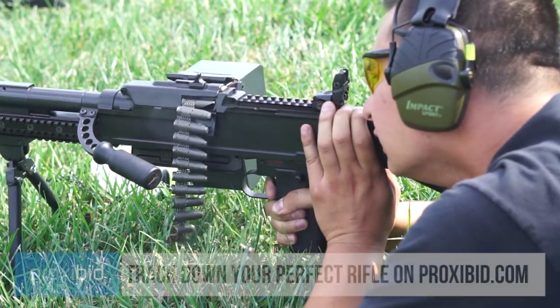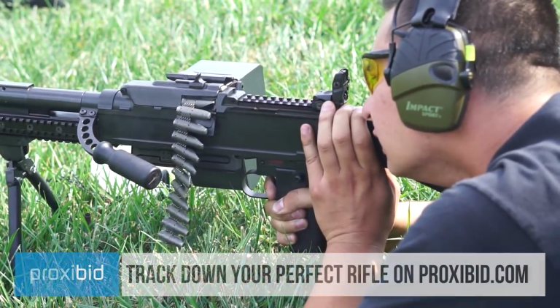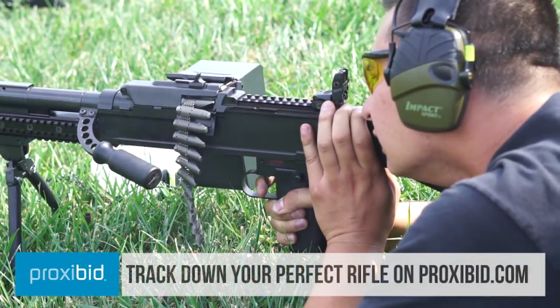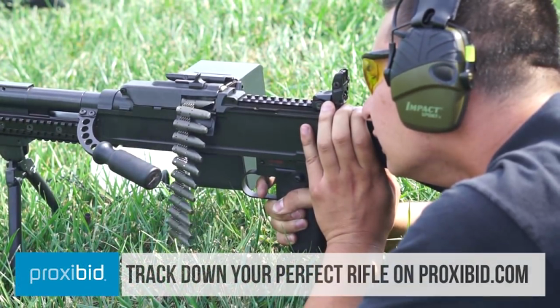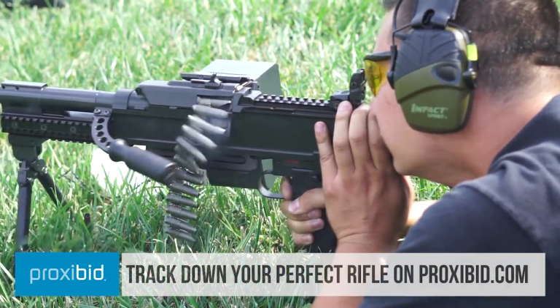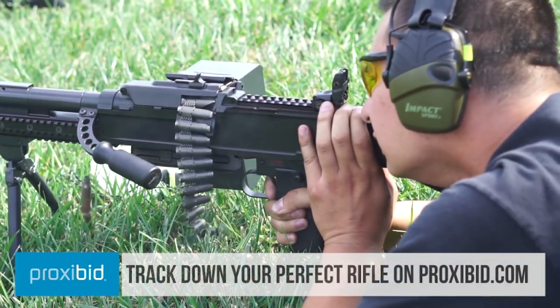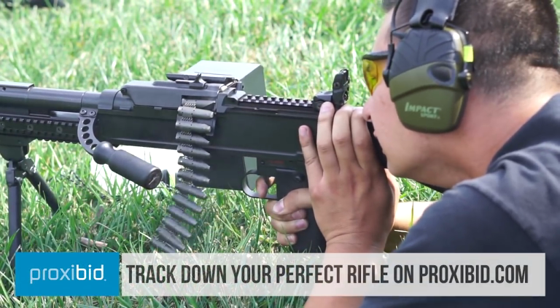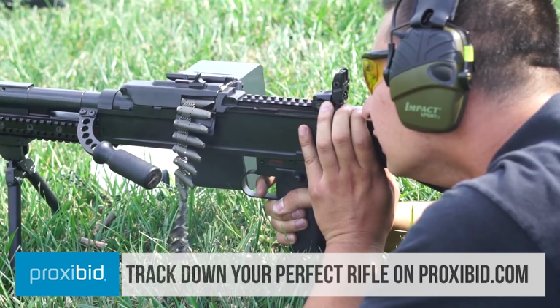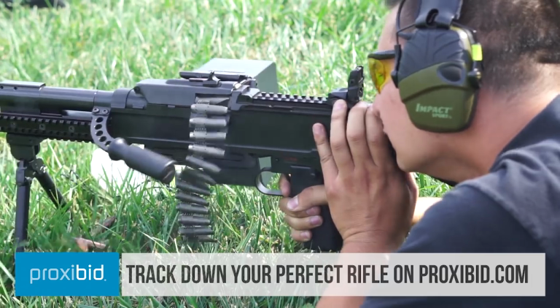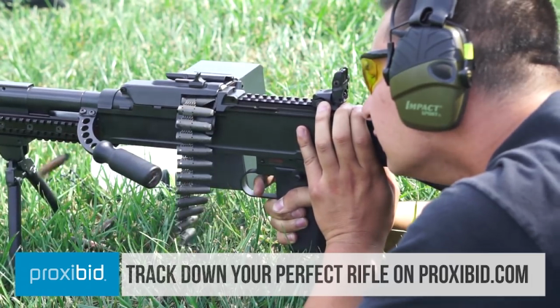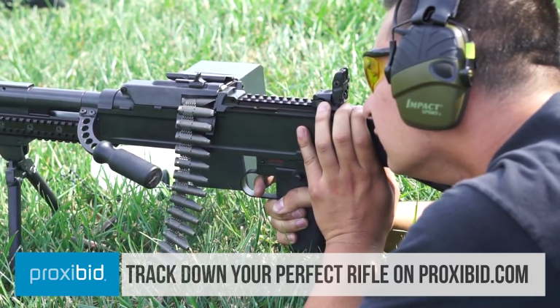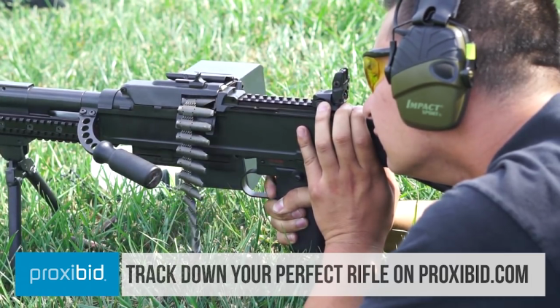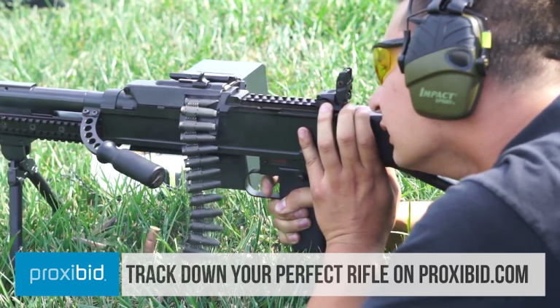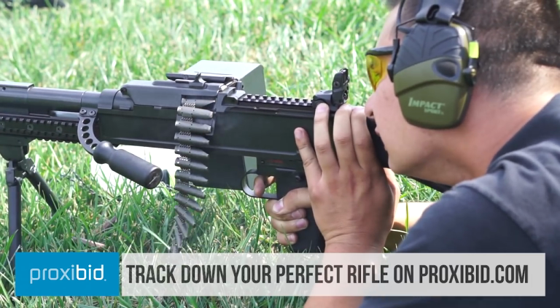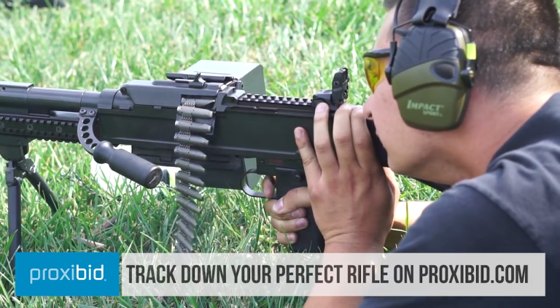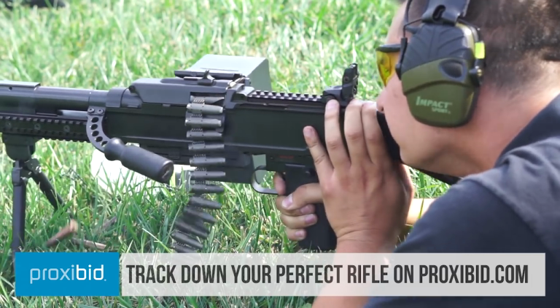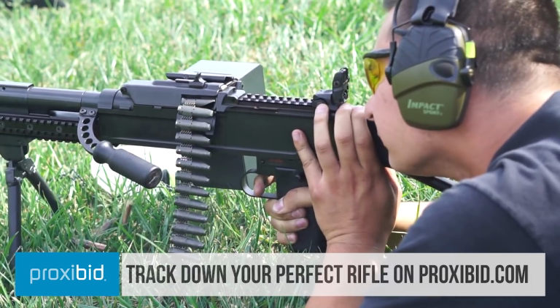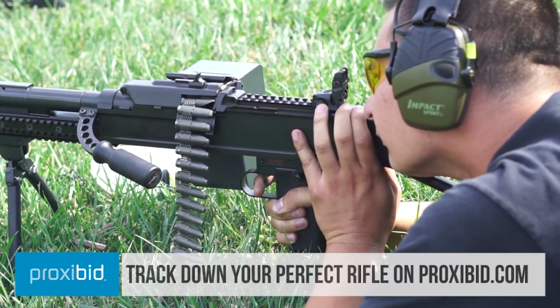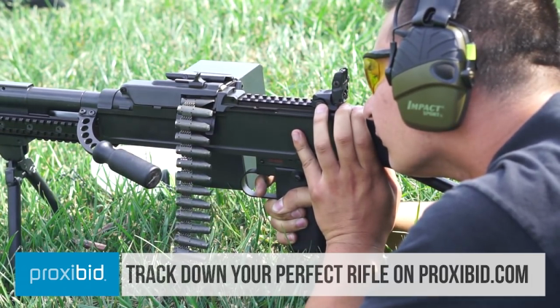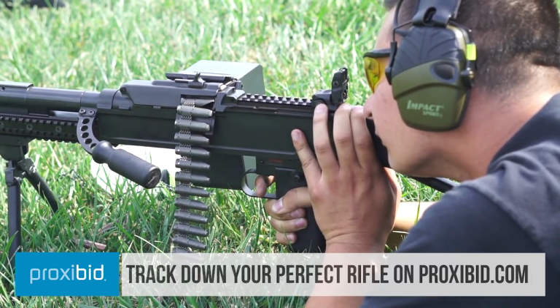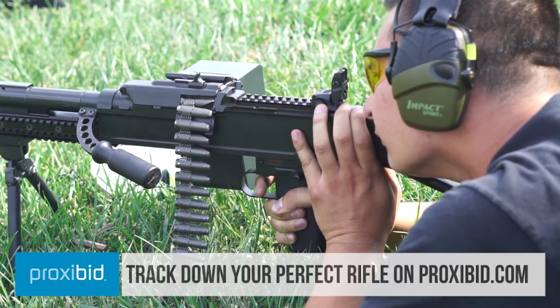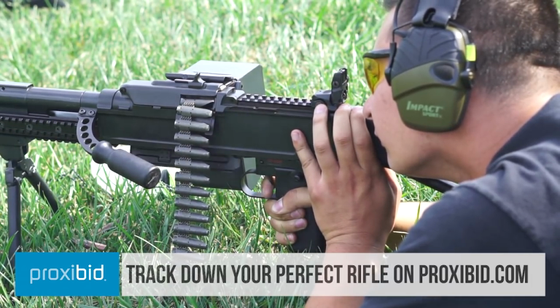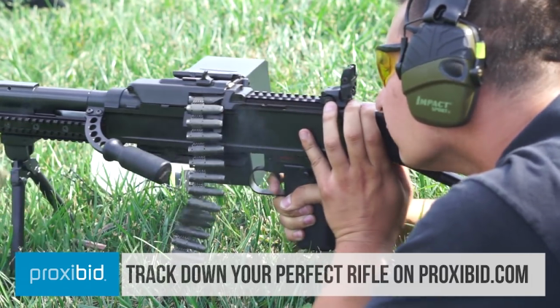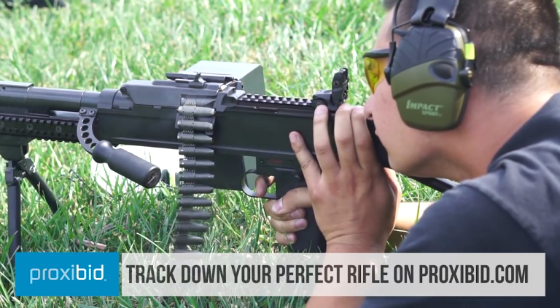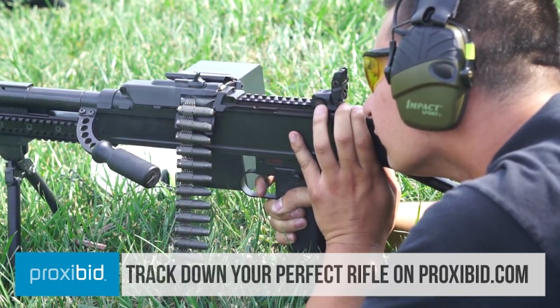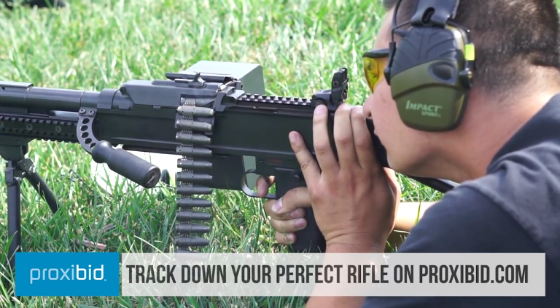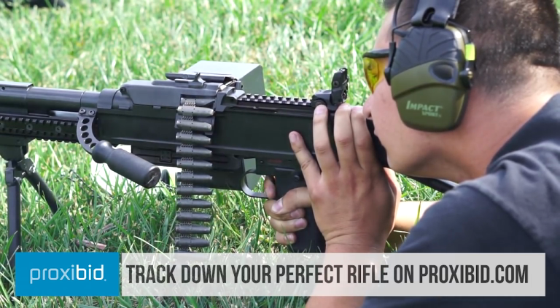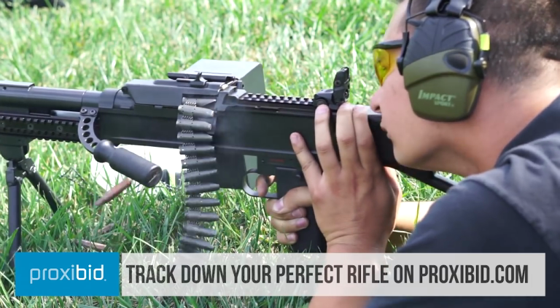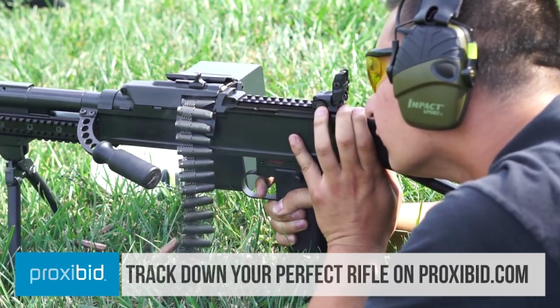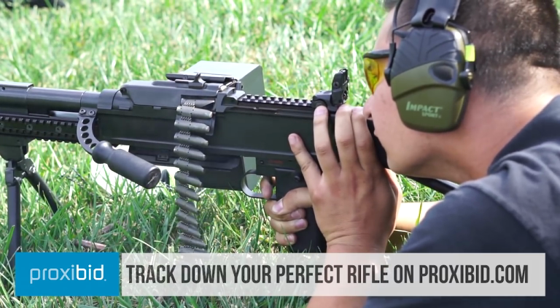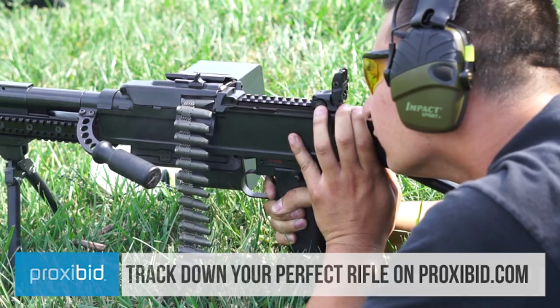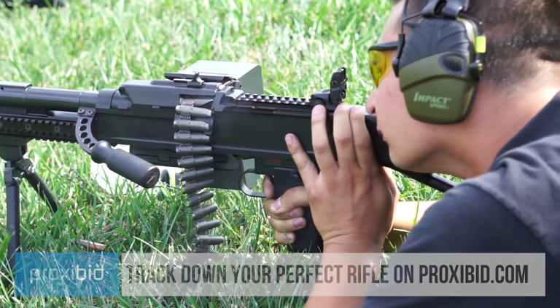Remember to check out Proxibit — they're a firearms auction website. They might have a UKM for sale on there, but give it a try.